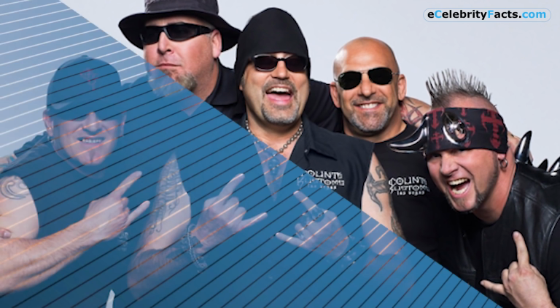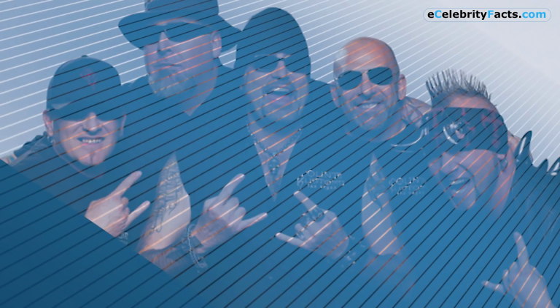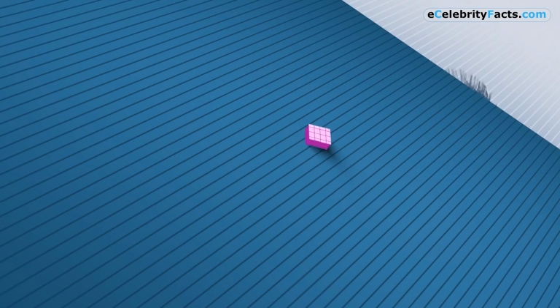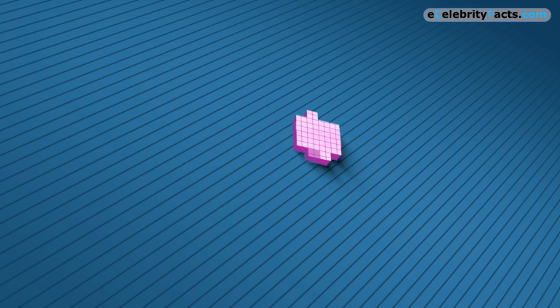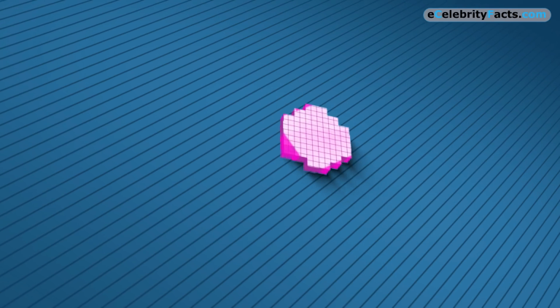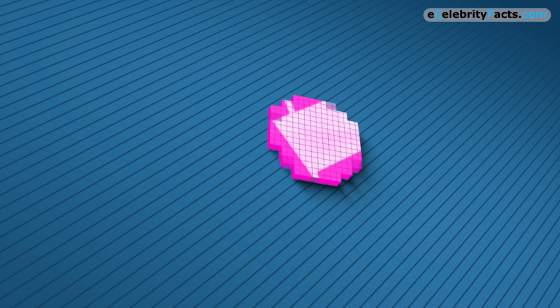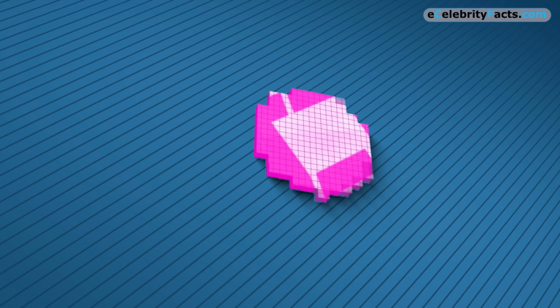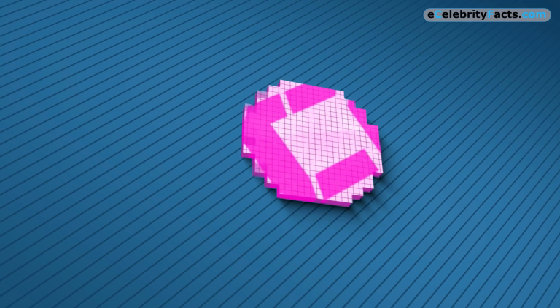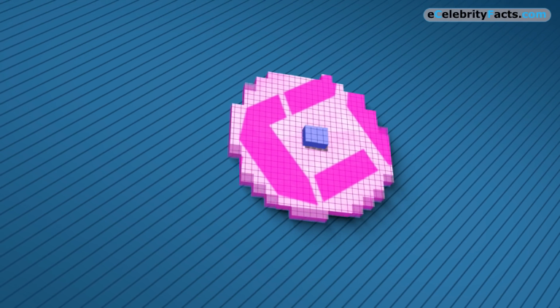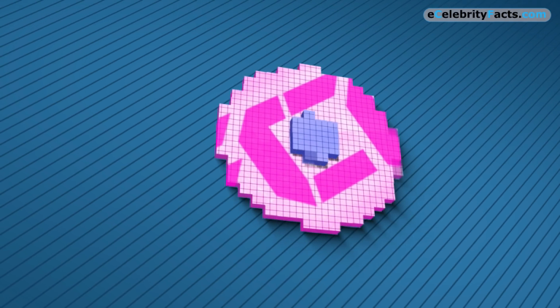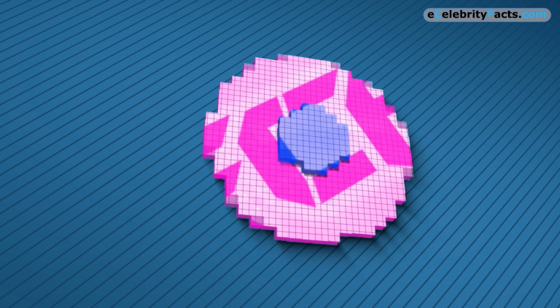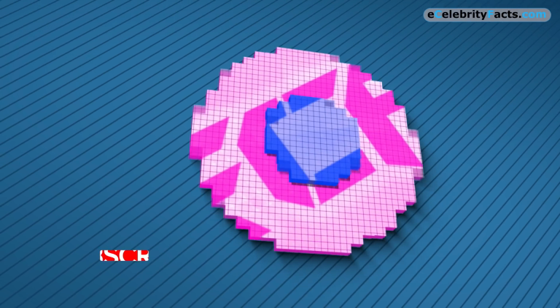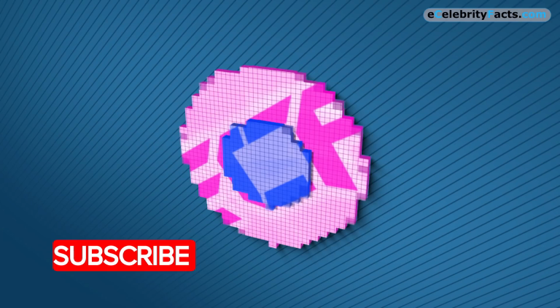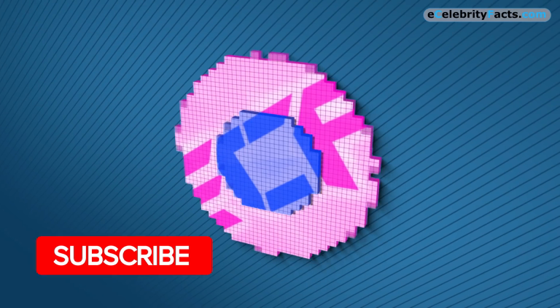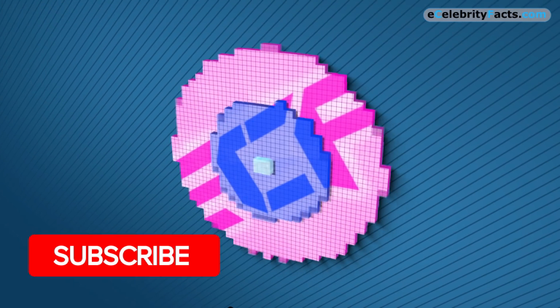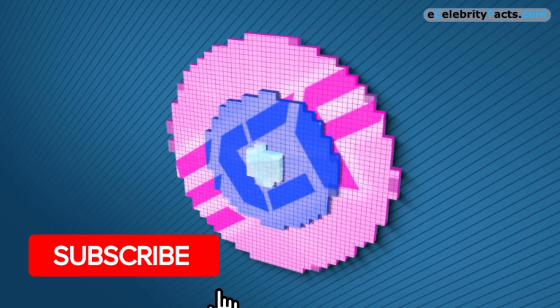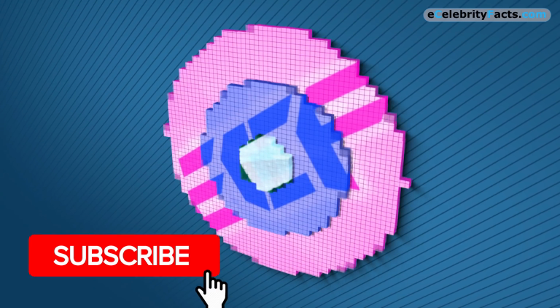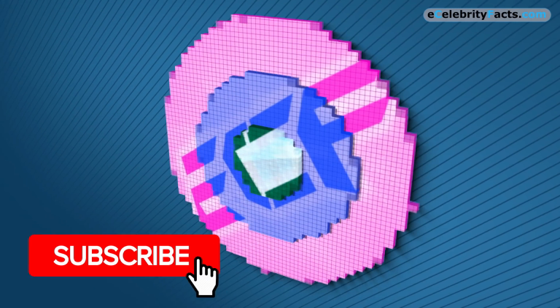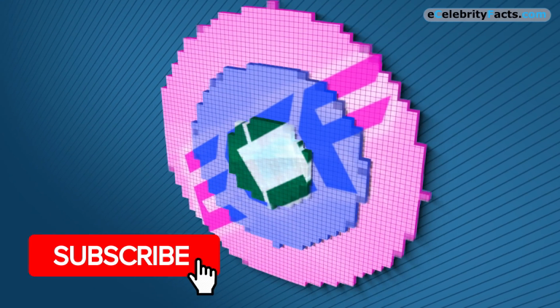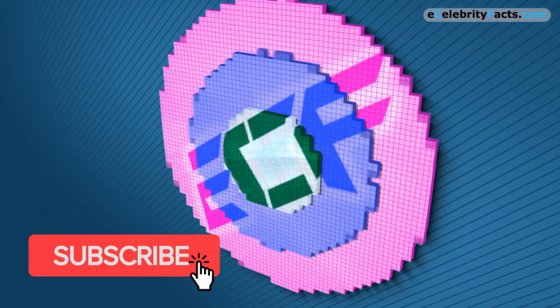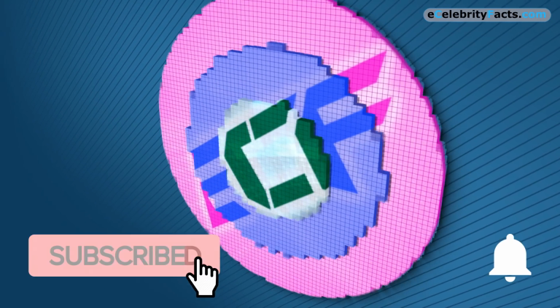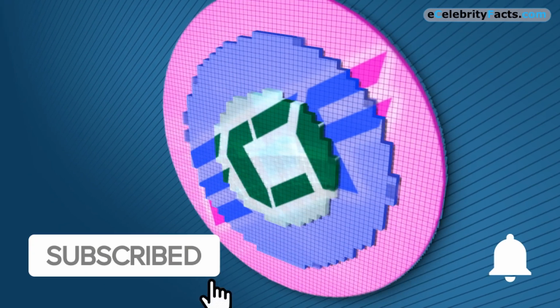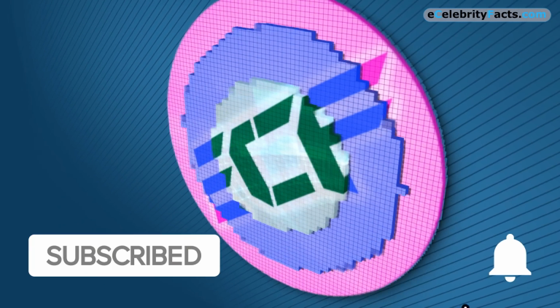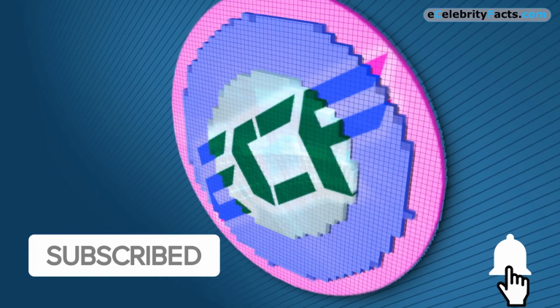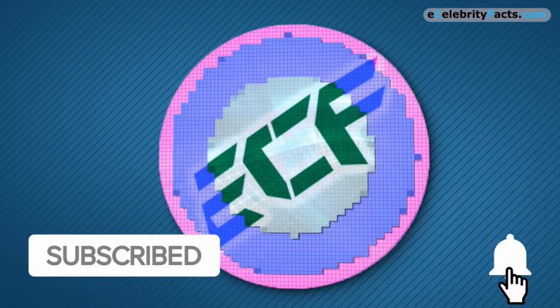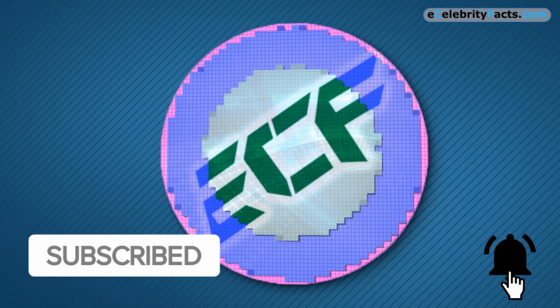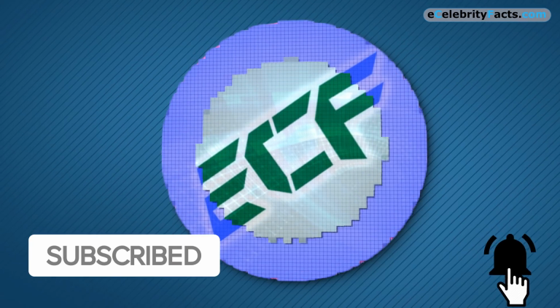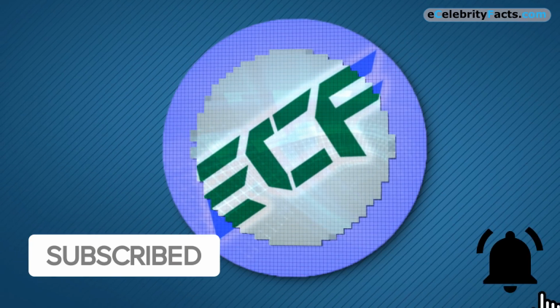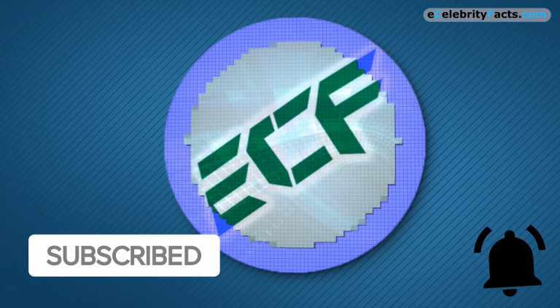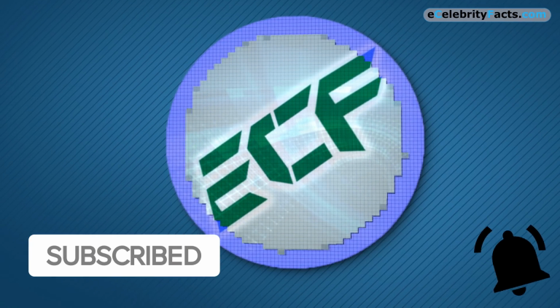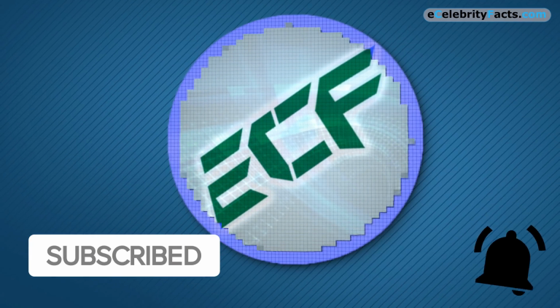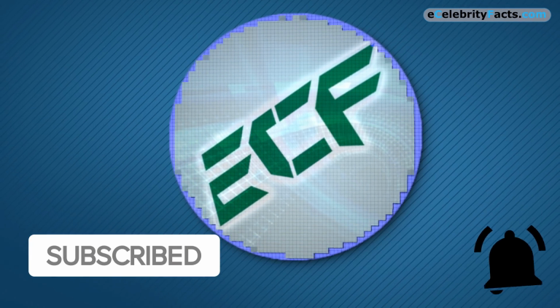But before we start with our first entry, be sure to subscribe to our channel and hit that bell icon for more great content.